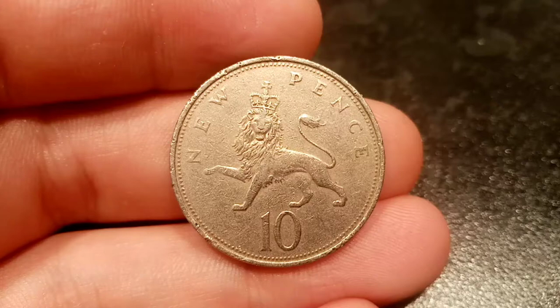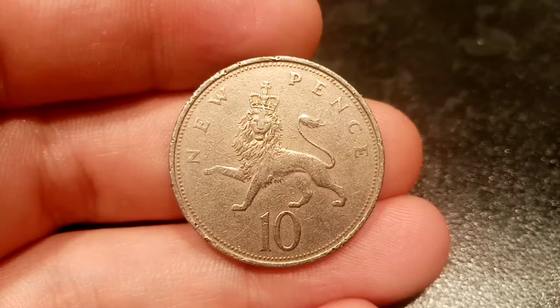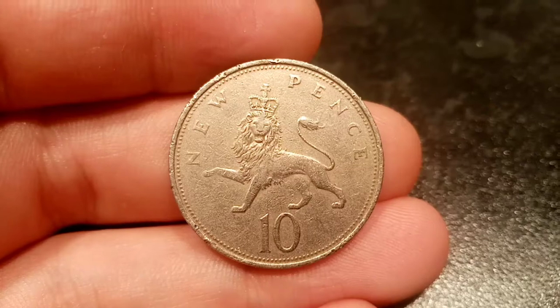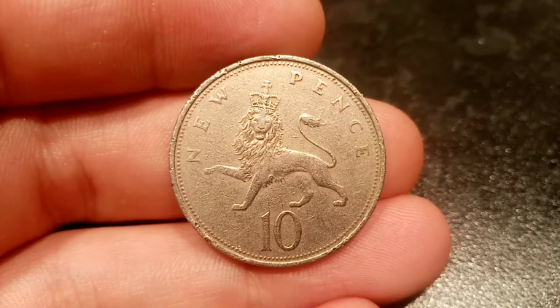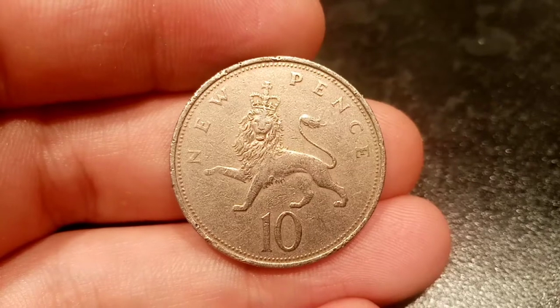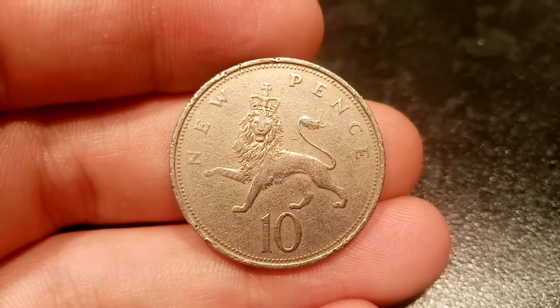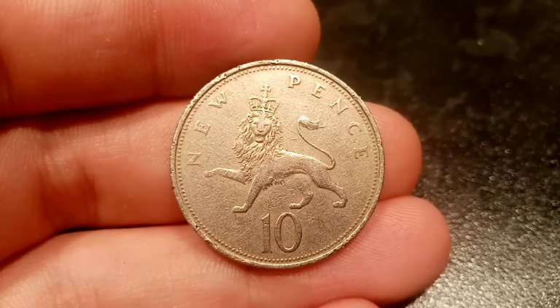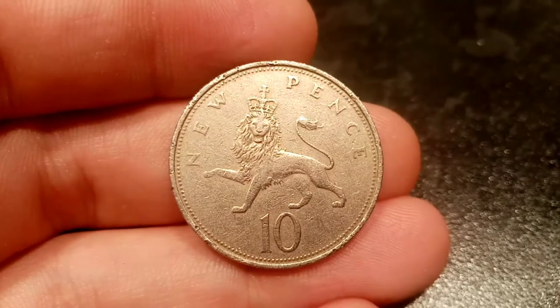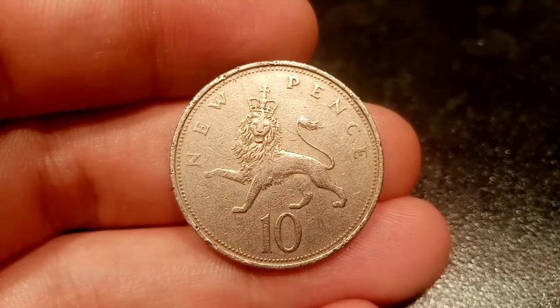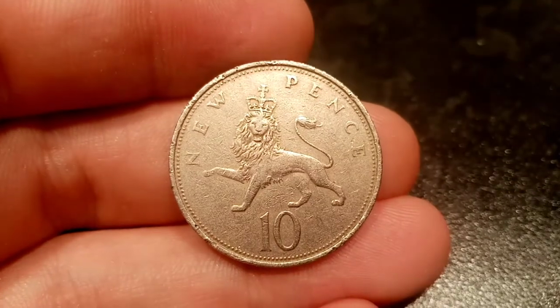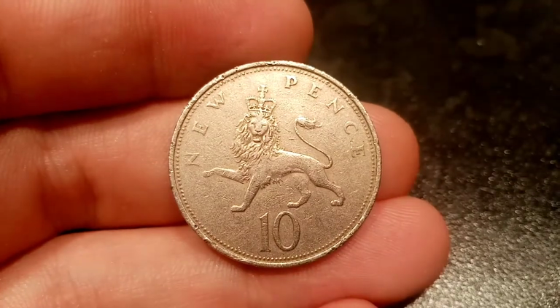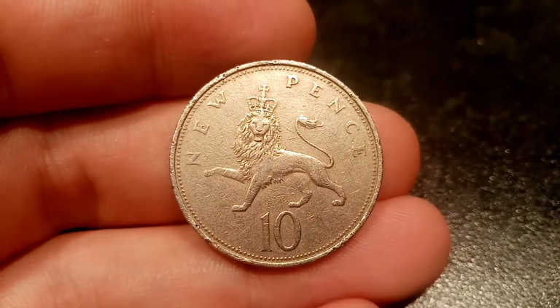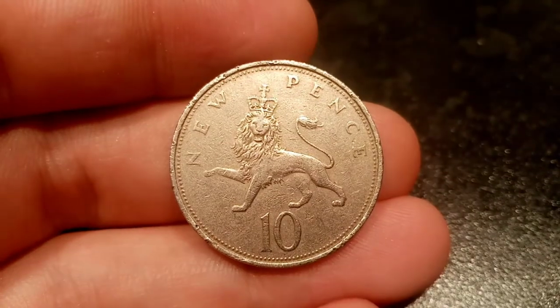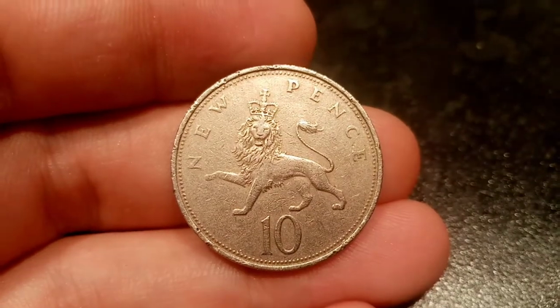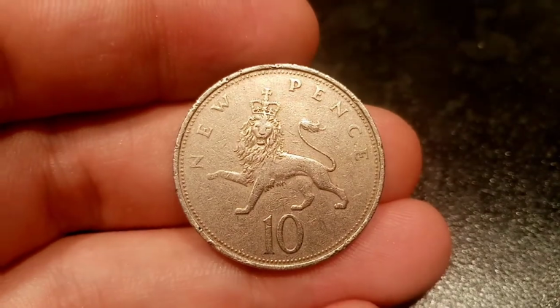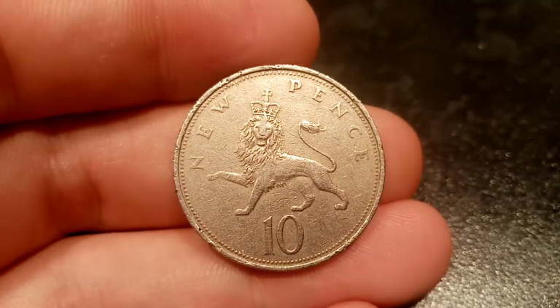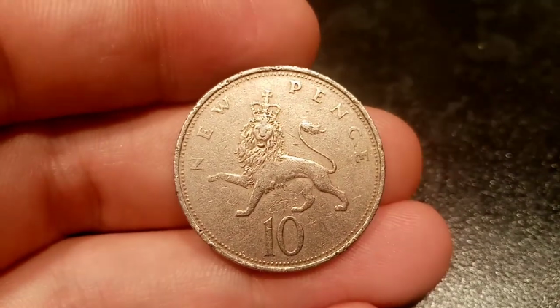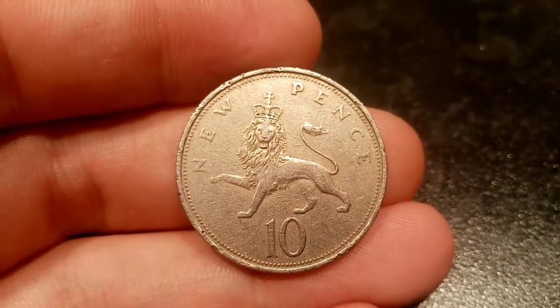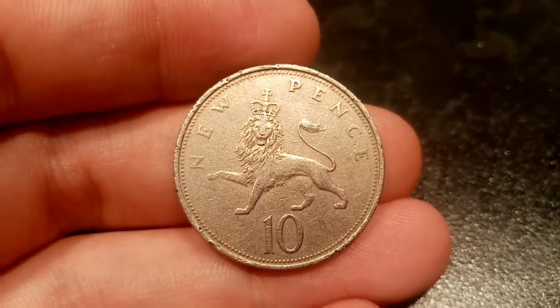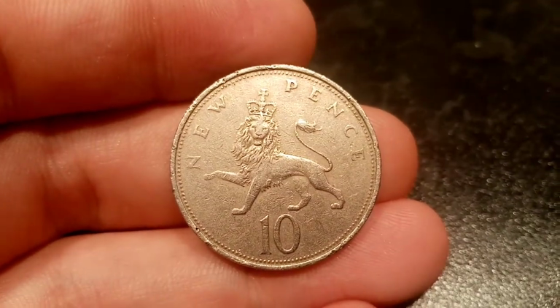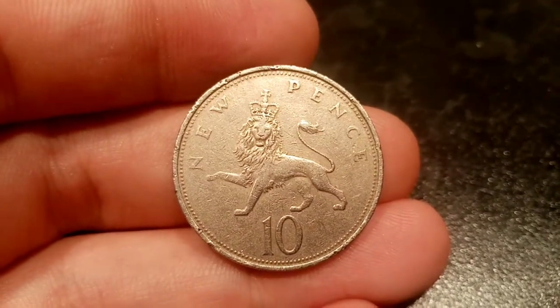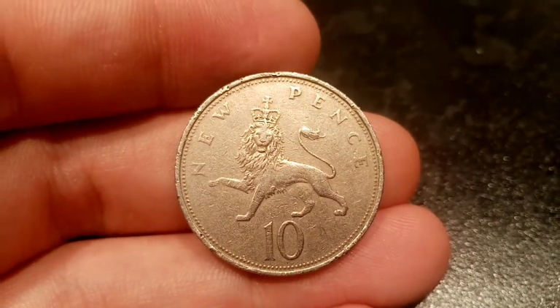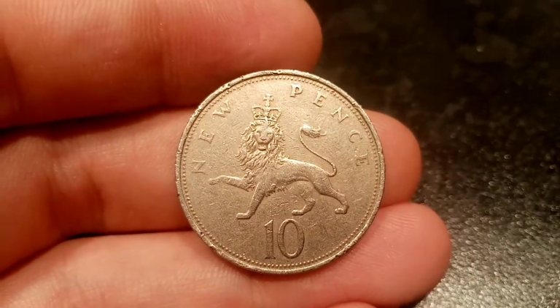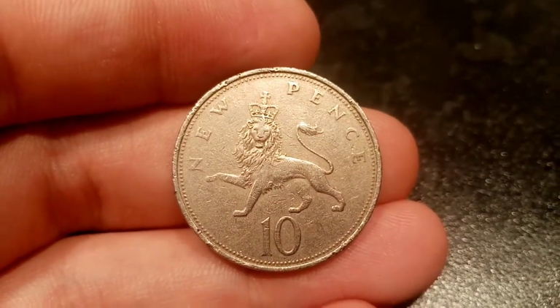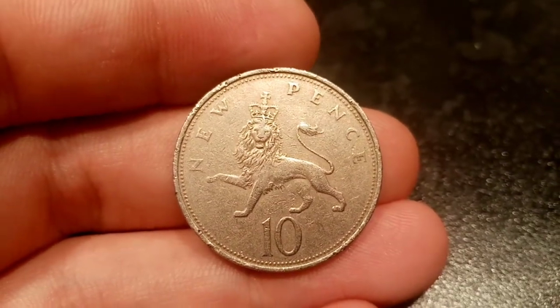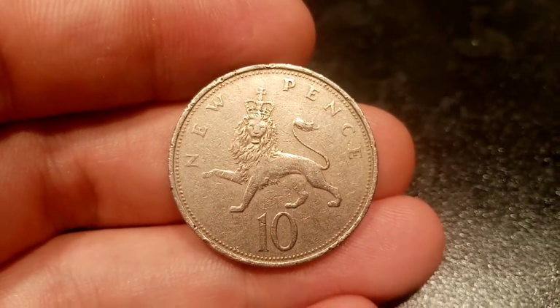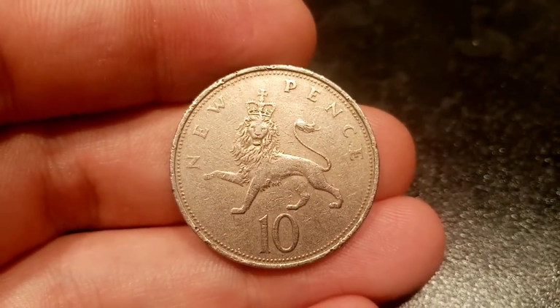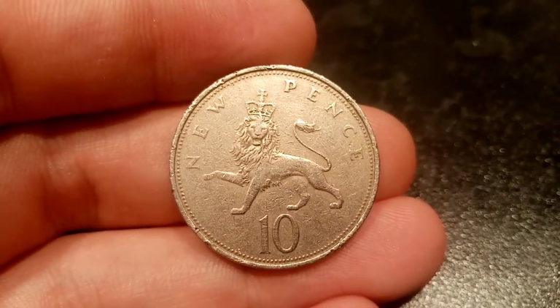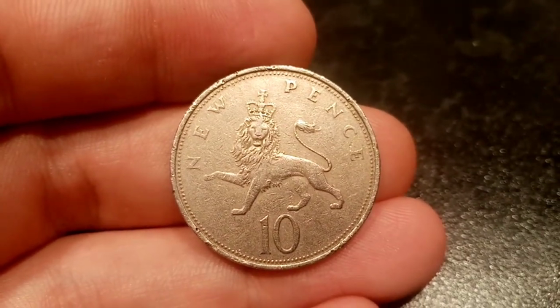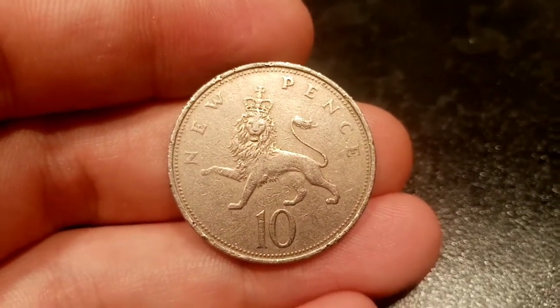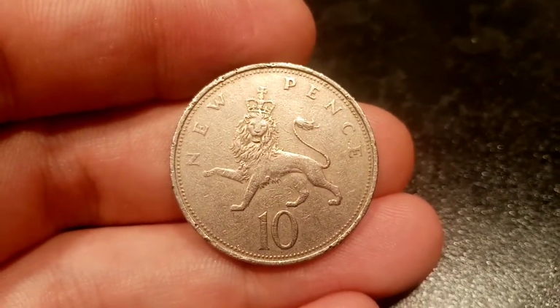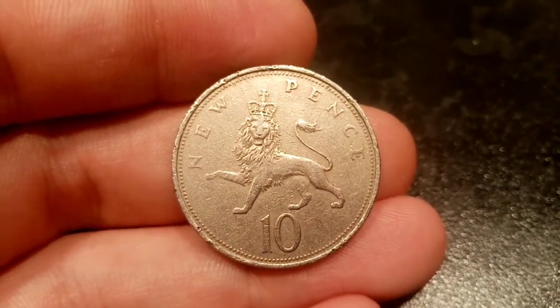Hi guys, Dan Stollers here. Today we're going to look at the downsizing of the 10 new pence coin.